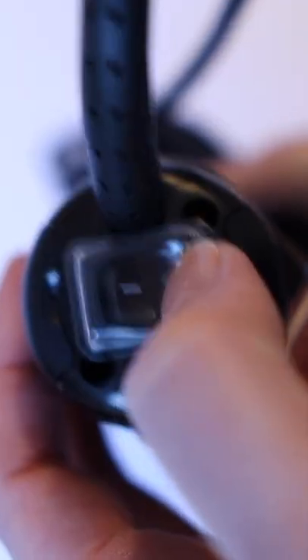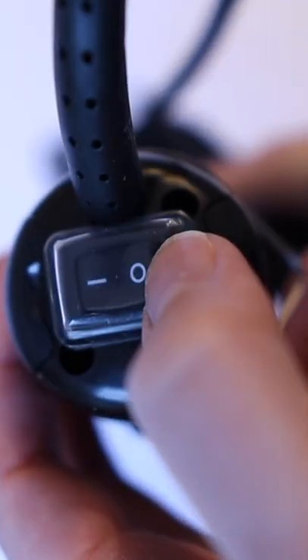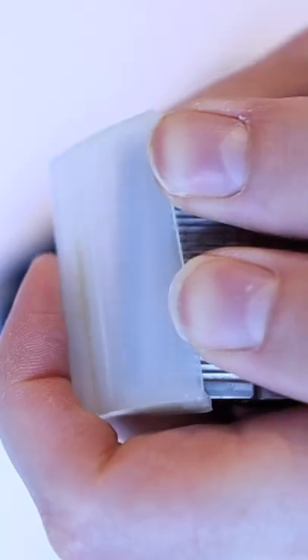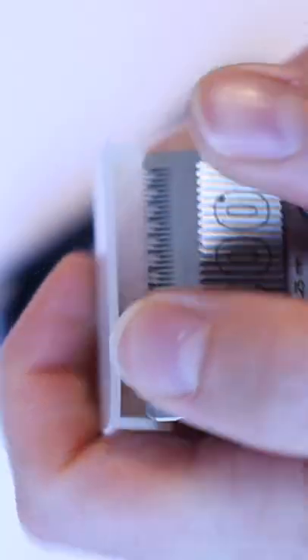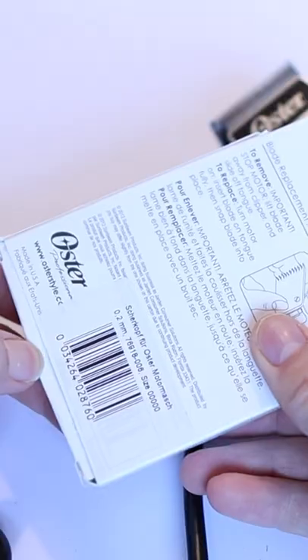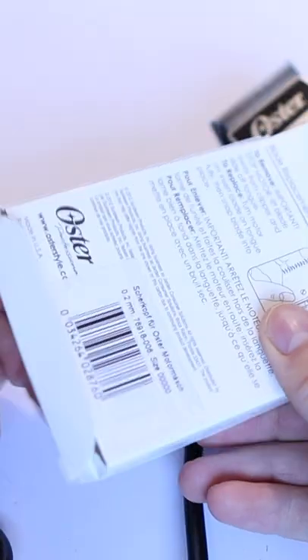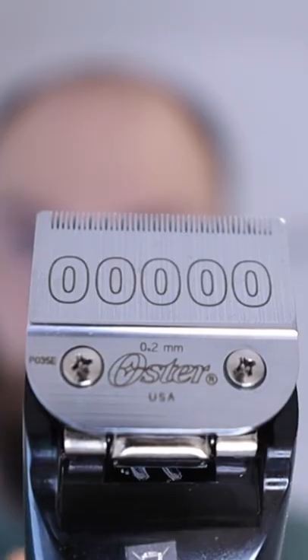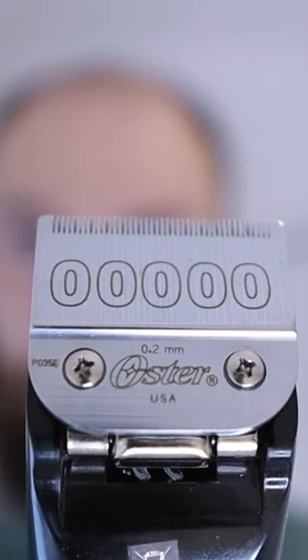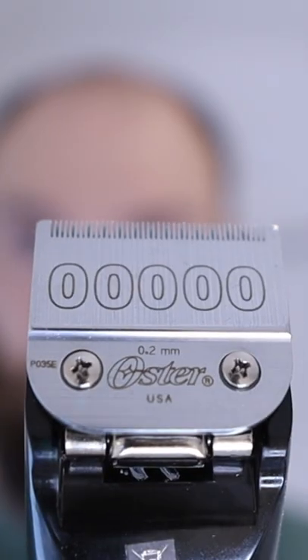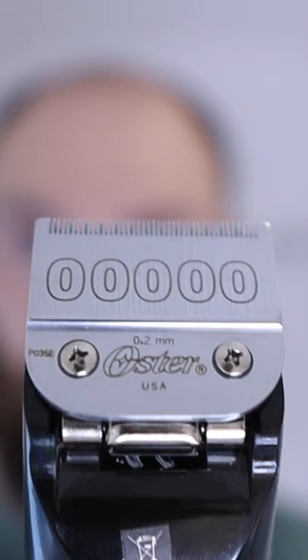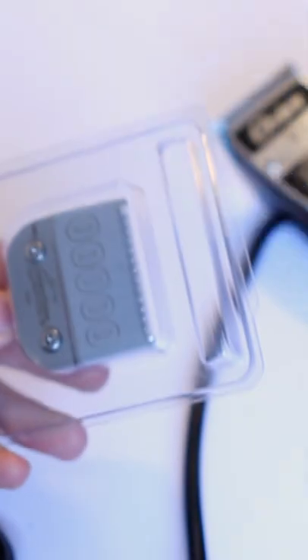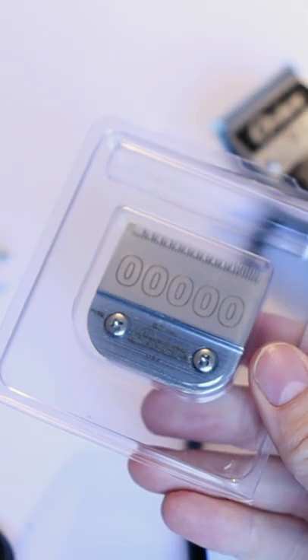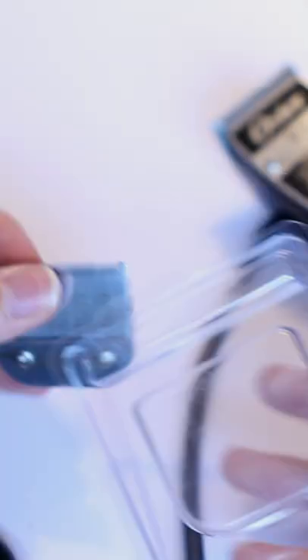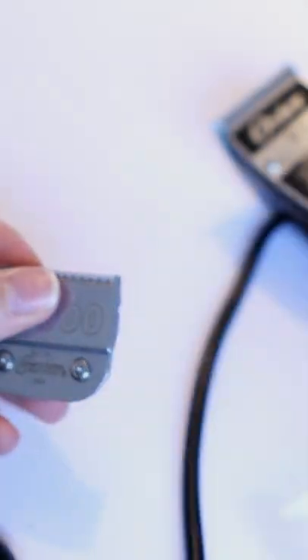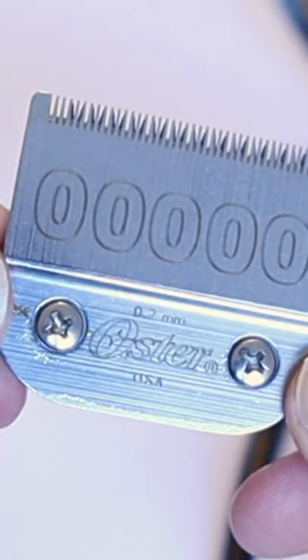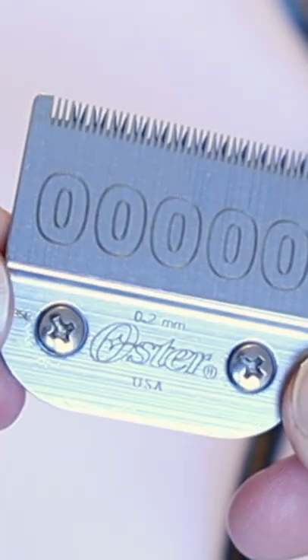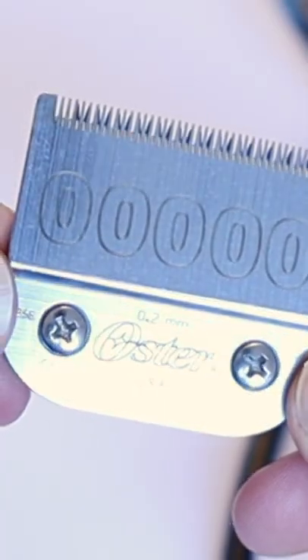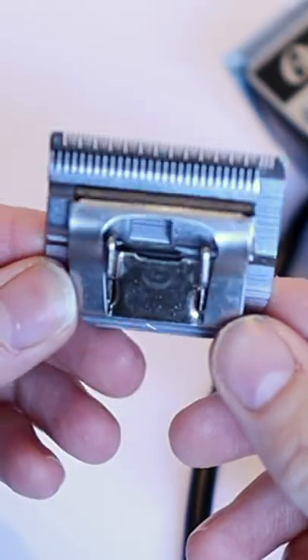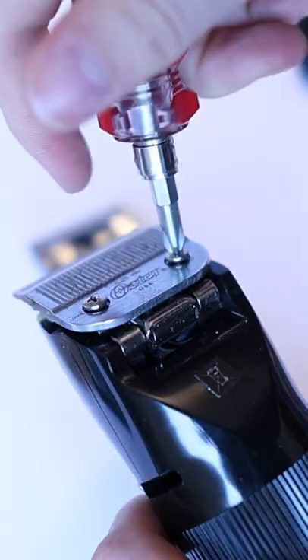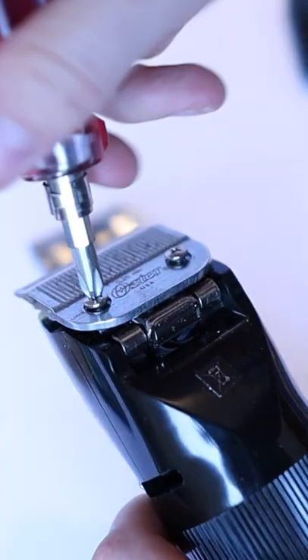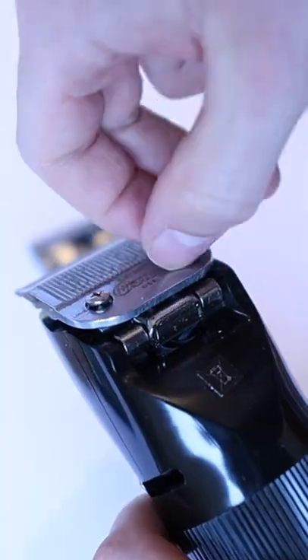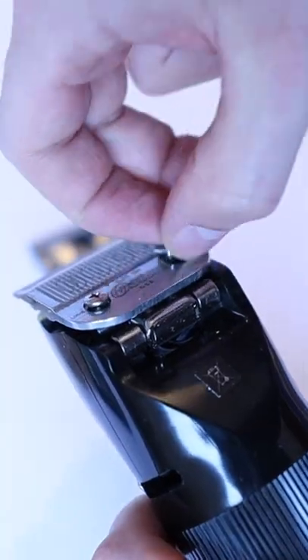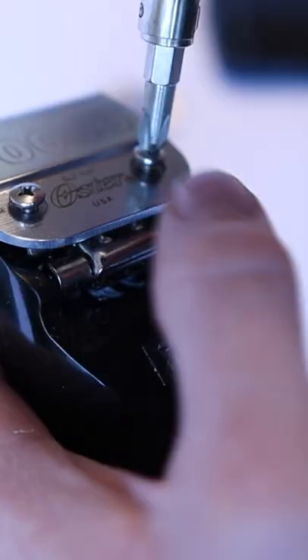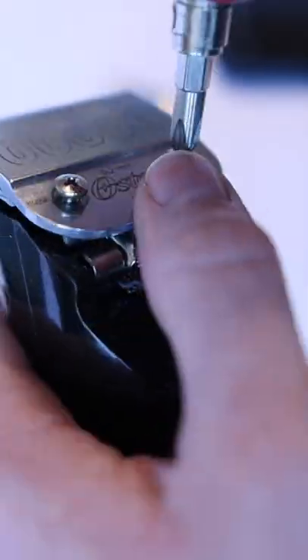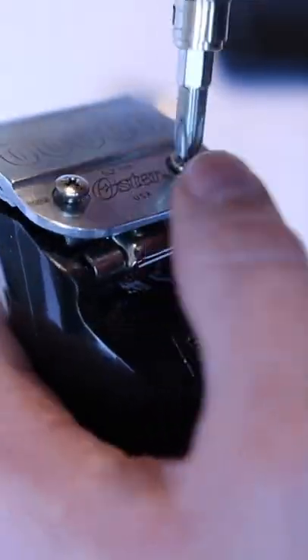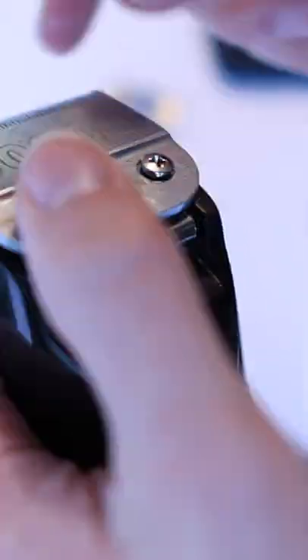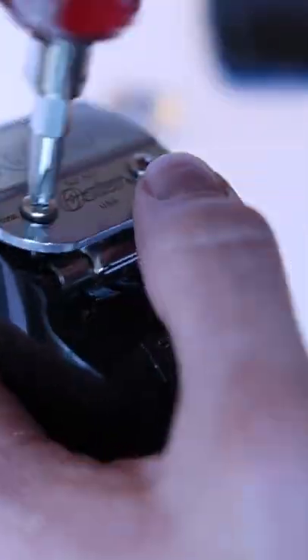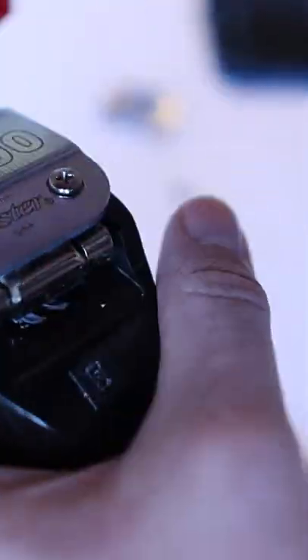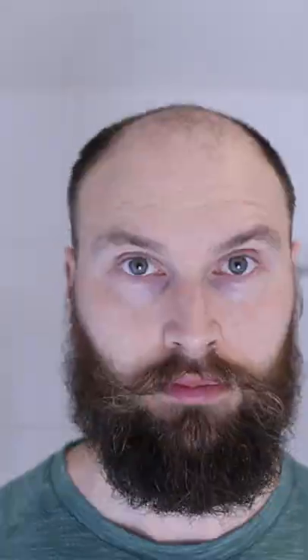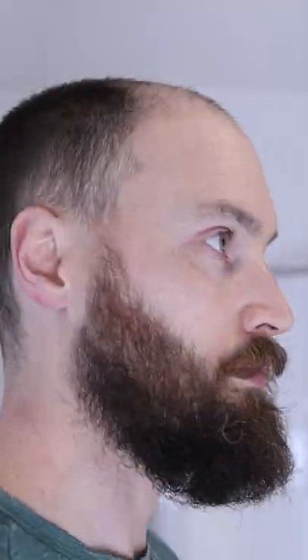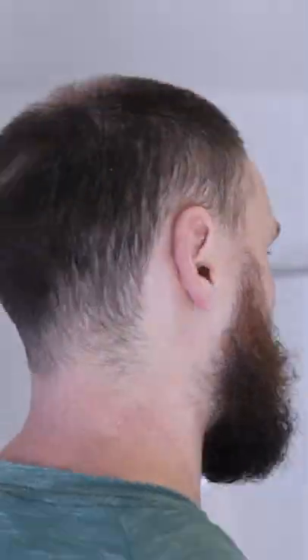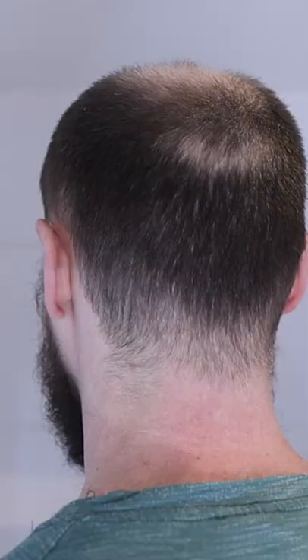These are heavy duty guys. I was using this 0.2 millimeter cutting blade. Here is the before.